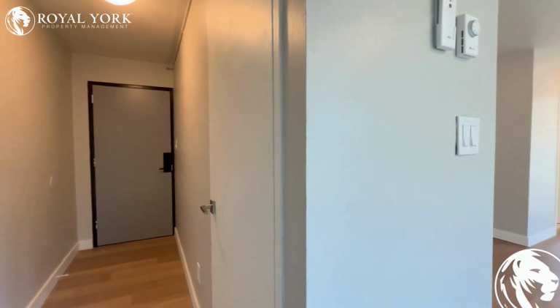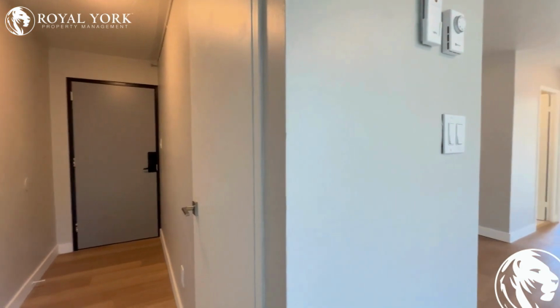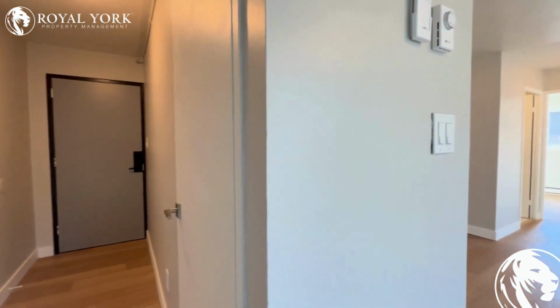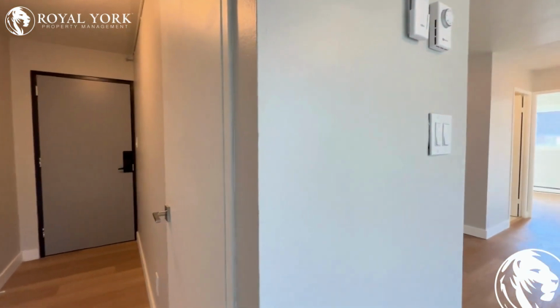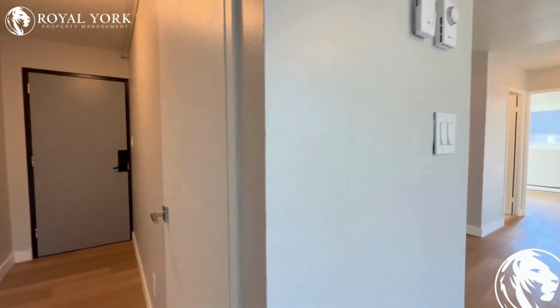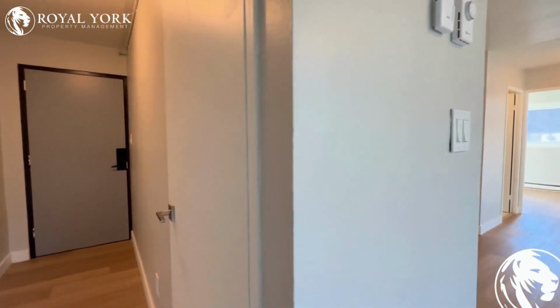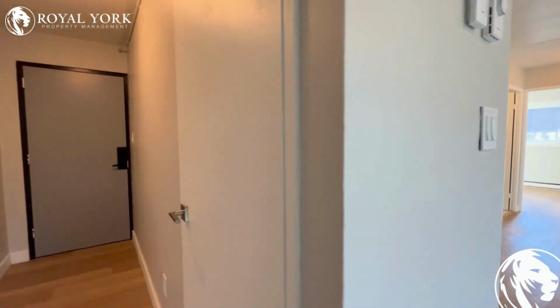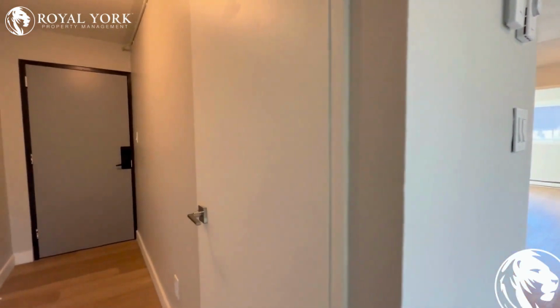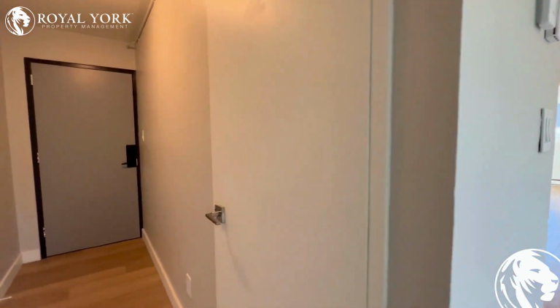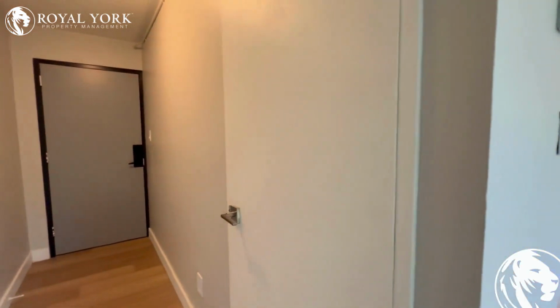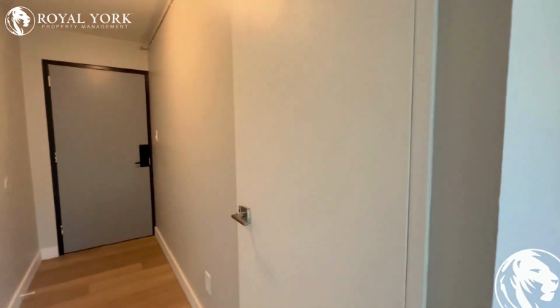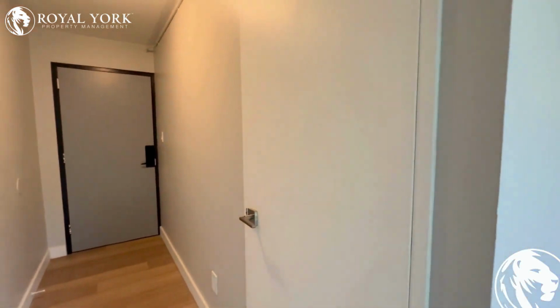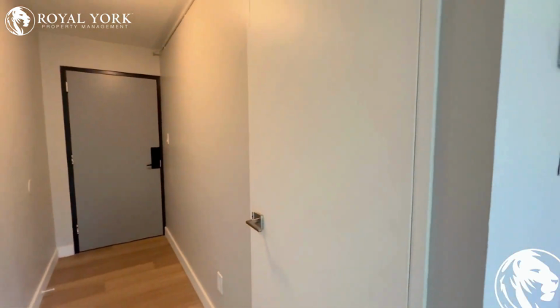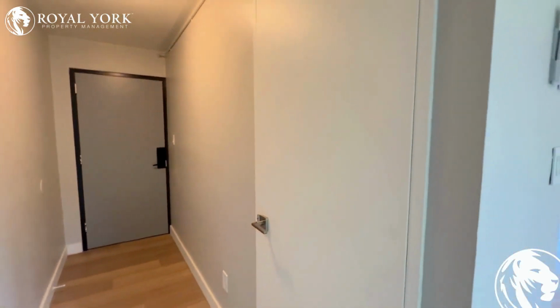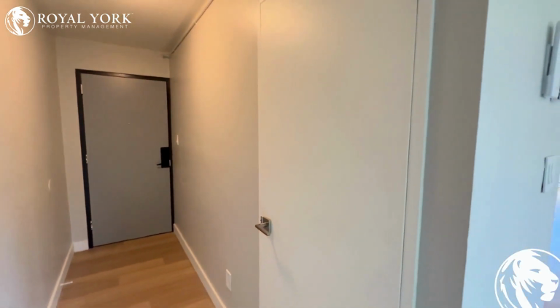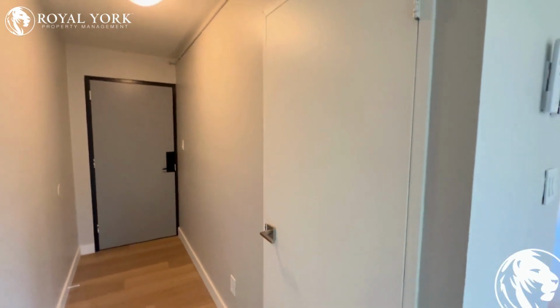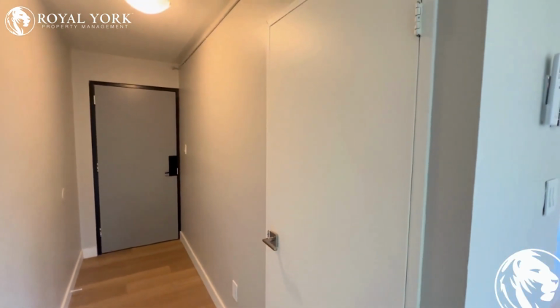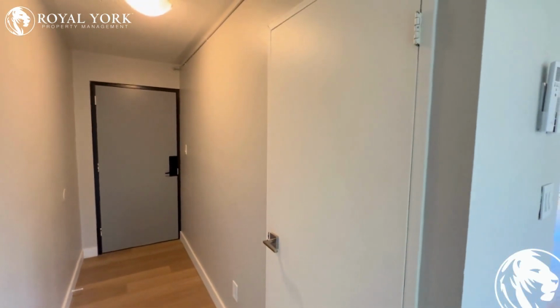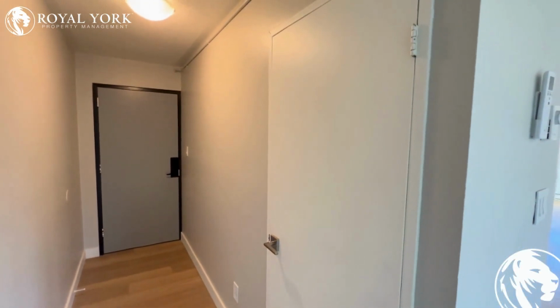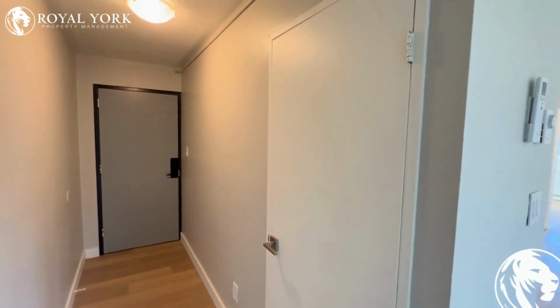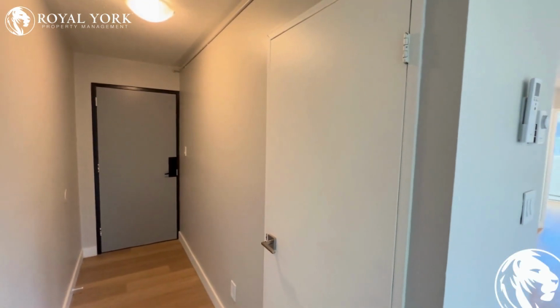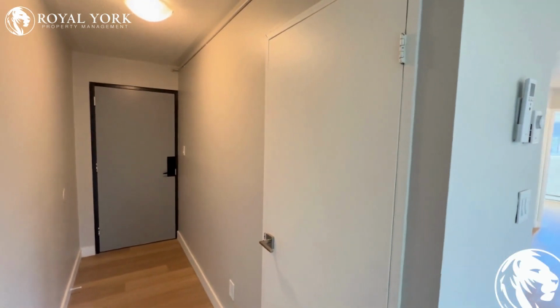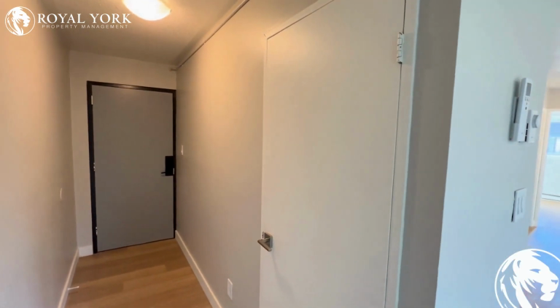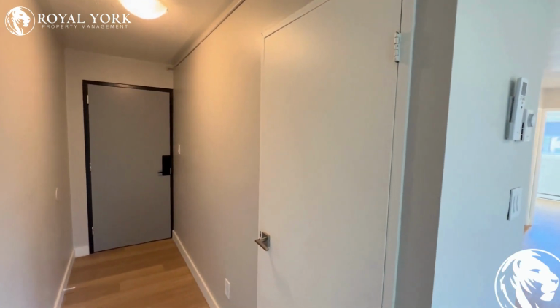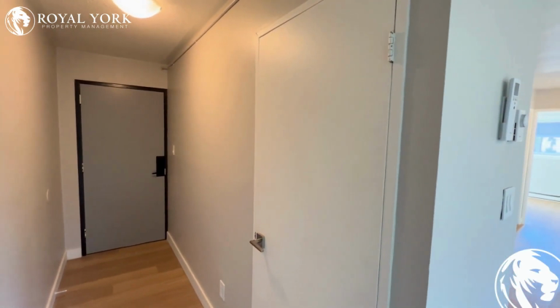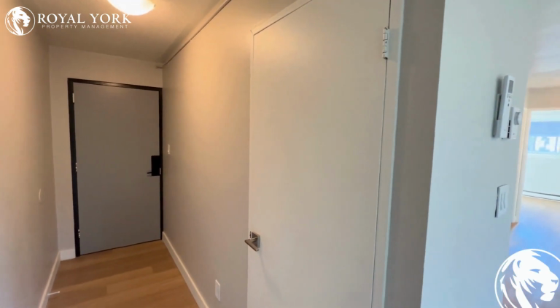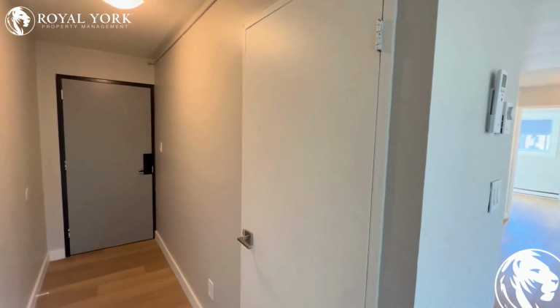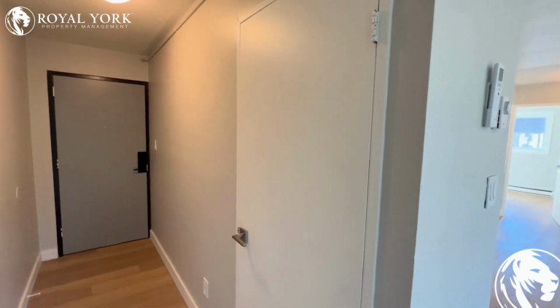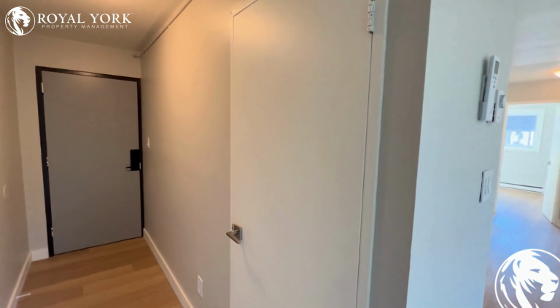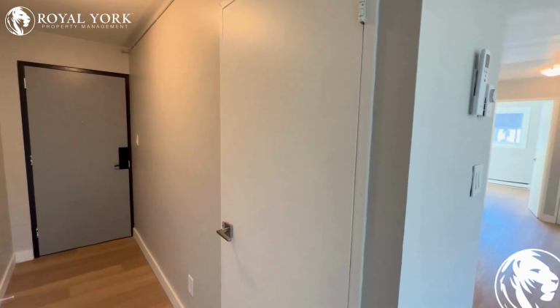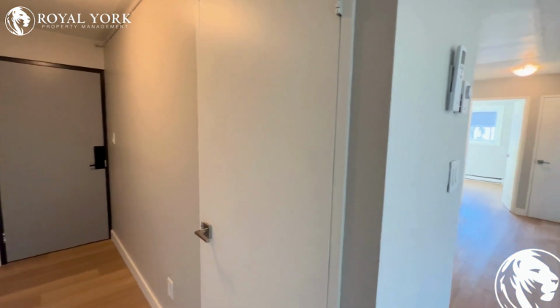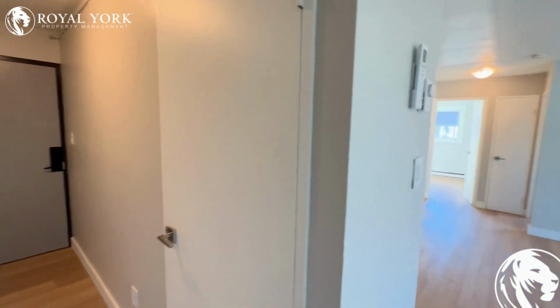Moving along inside, we're welcomed by this gorgeous entryway with tons of storage right off to the left when you first come in.